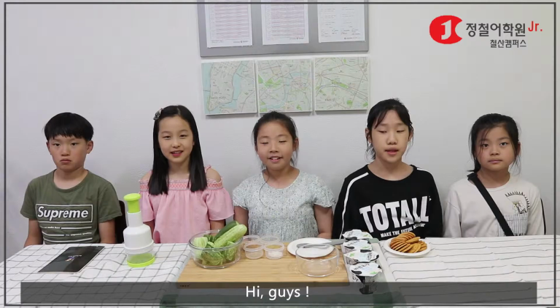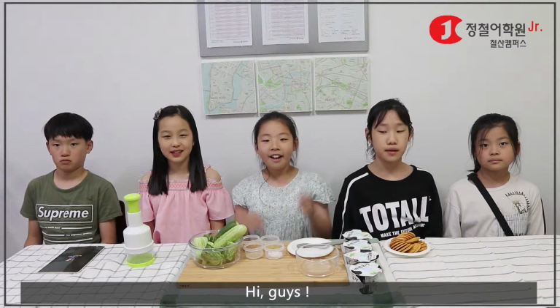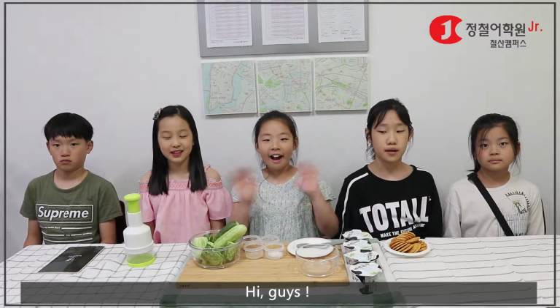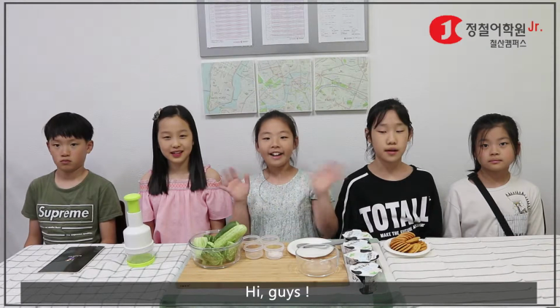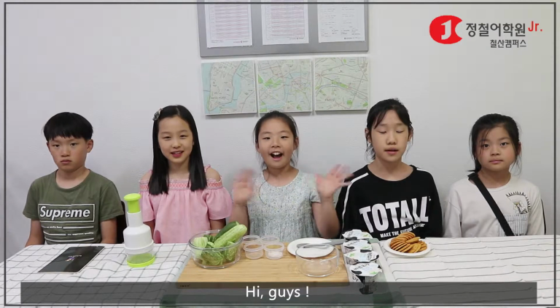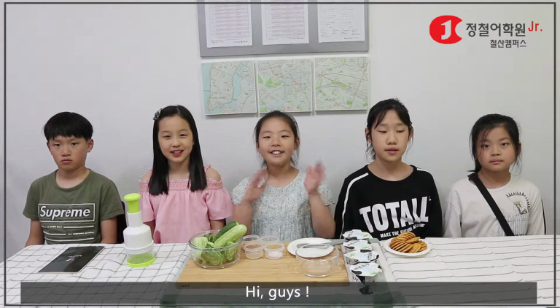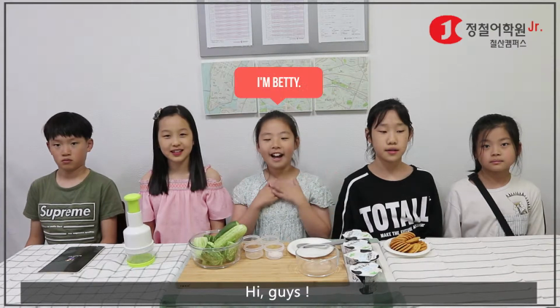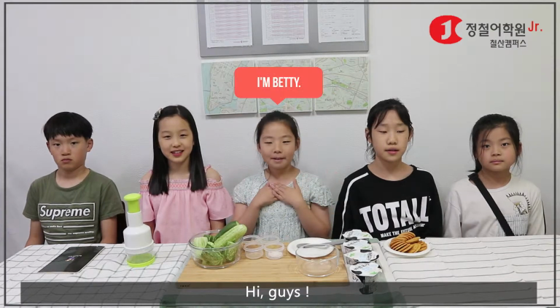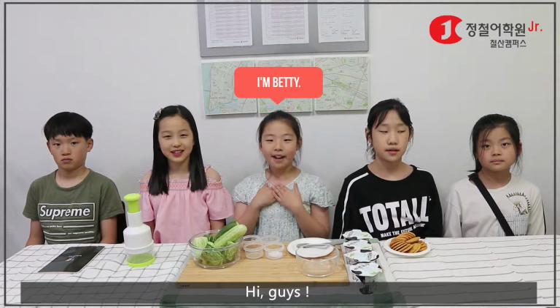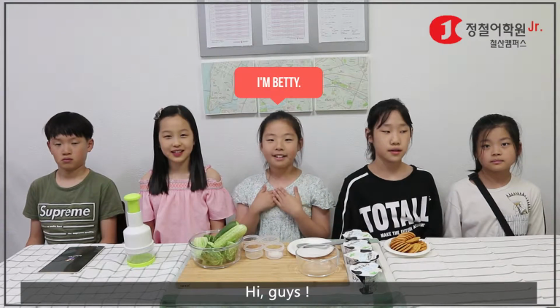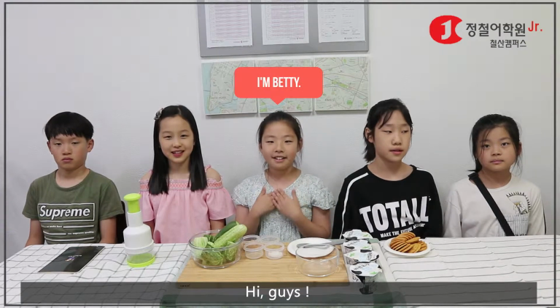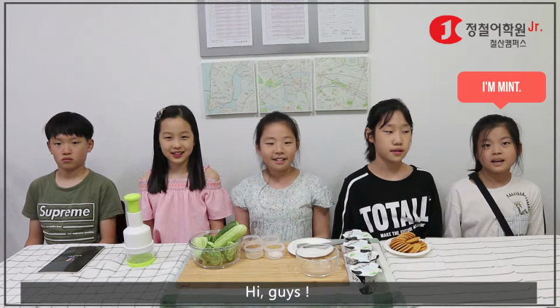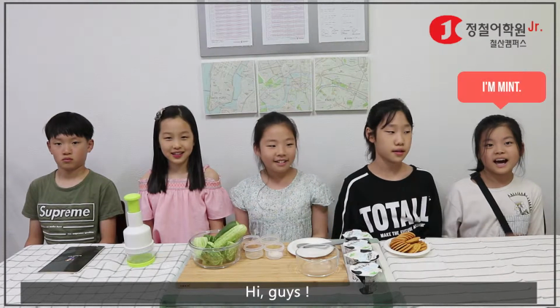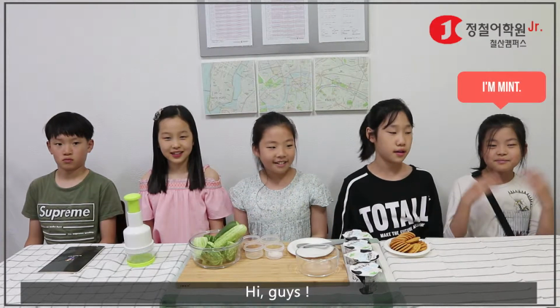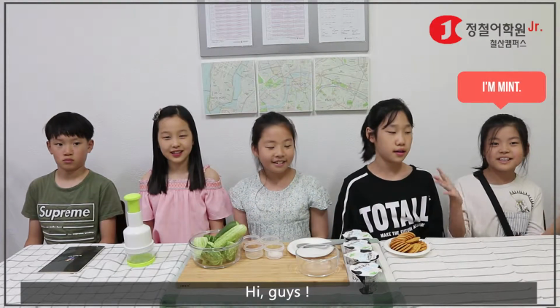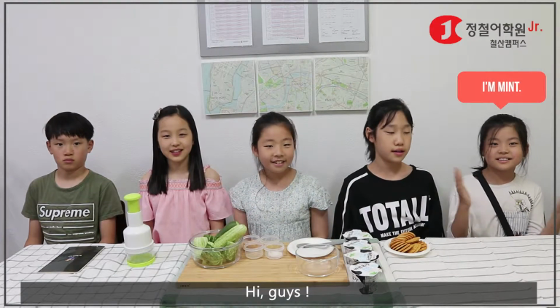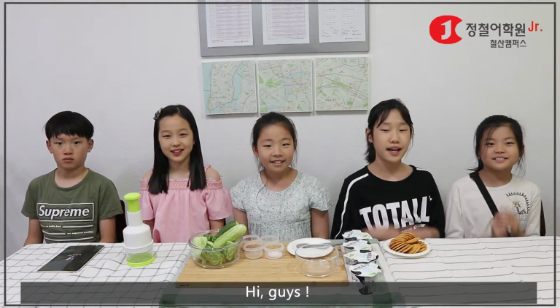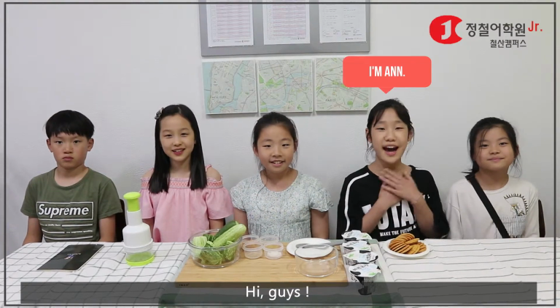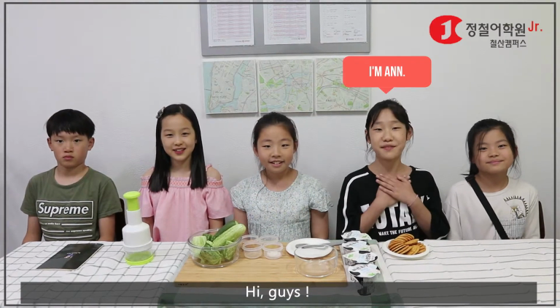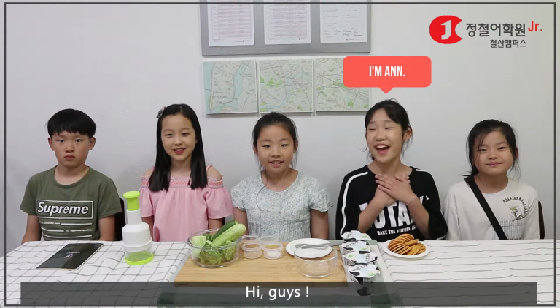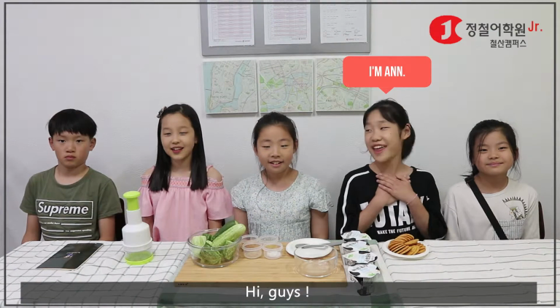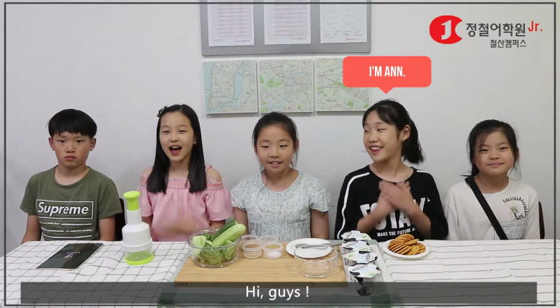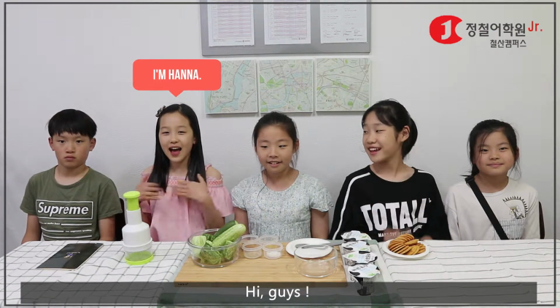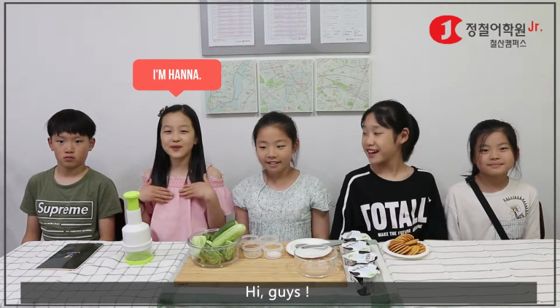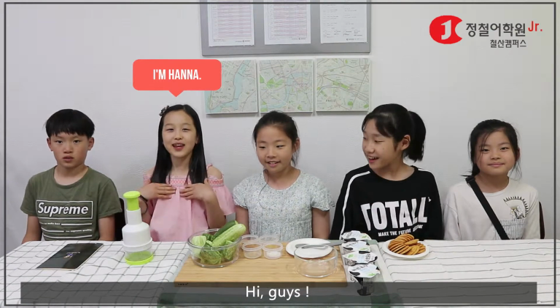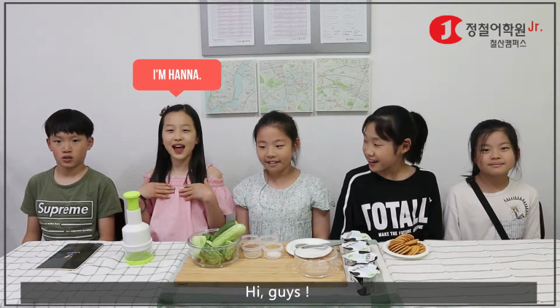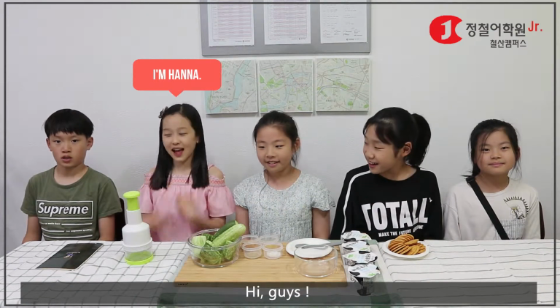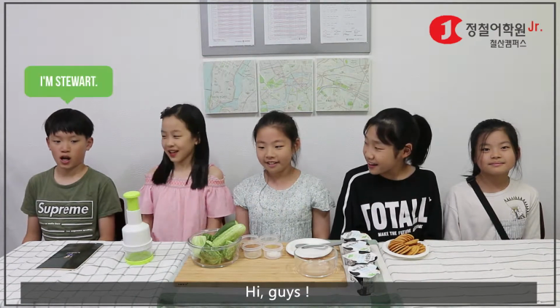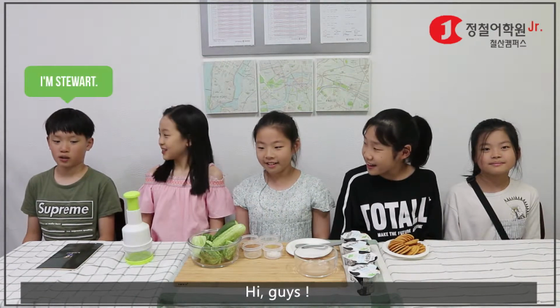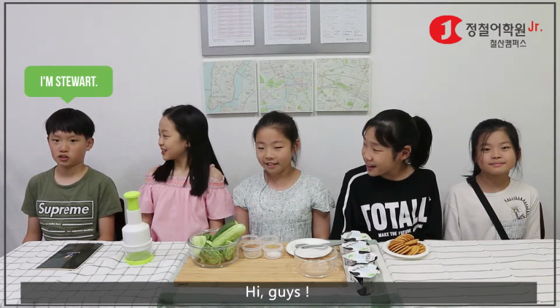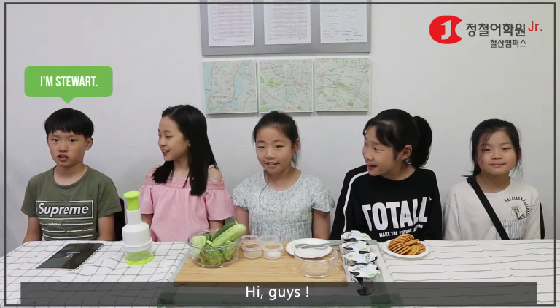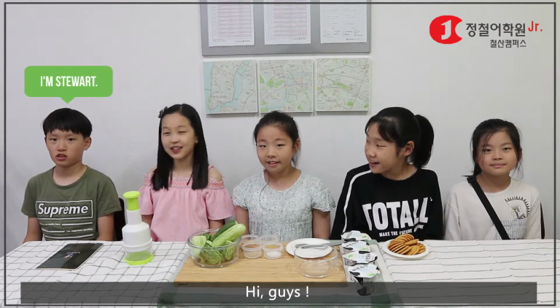Hi guys, I'm Wendy. I'm Nick. I'm Ben. I'm Hannah. I'm Stuart.